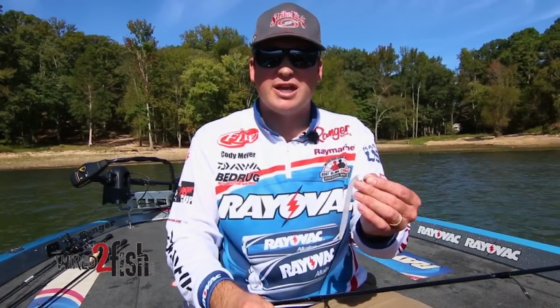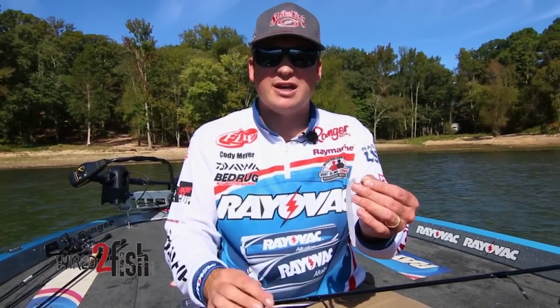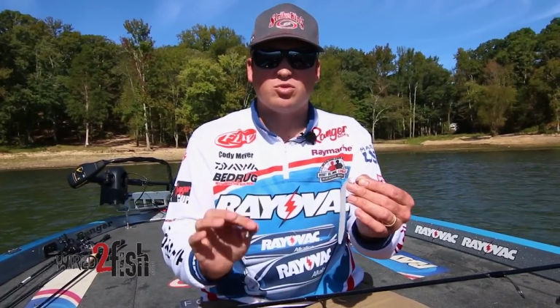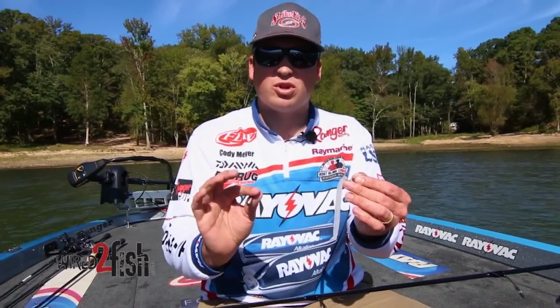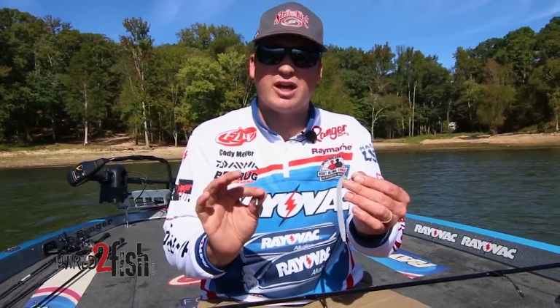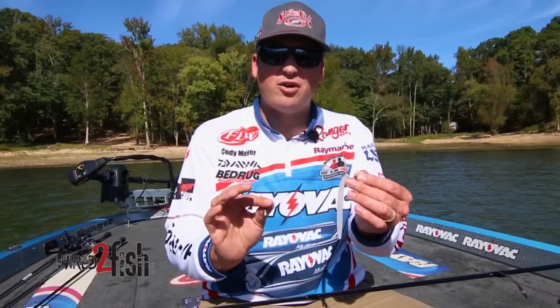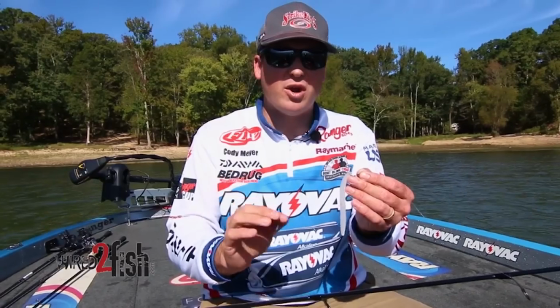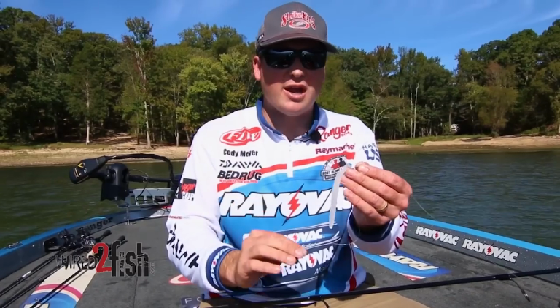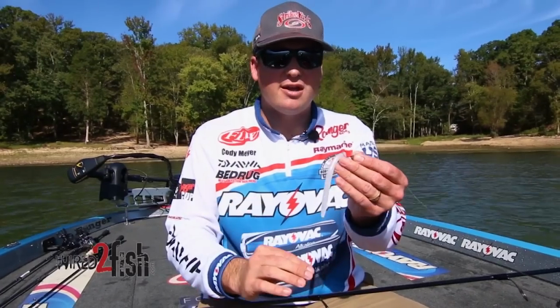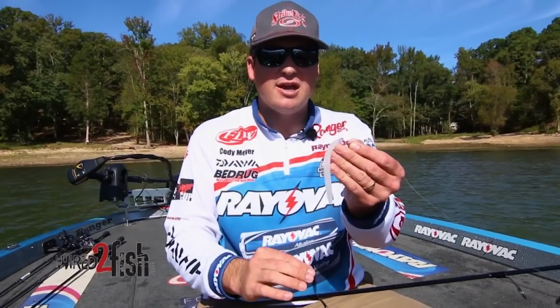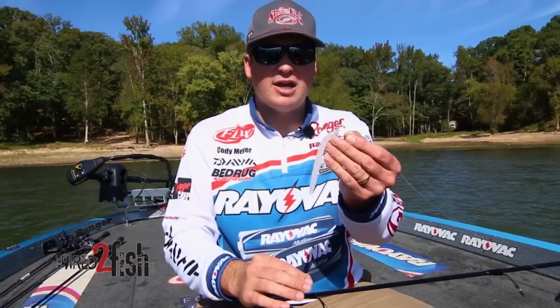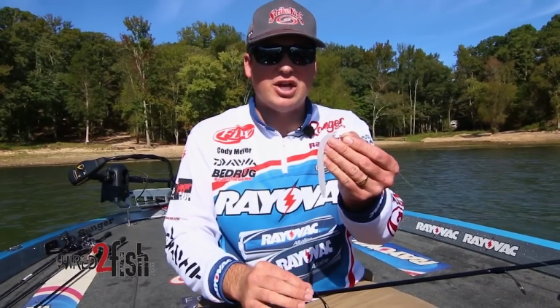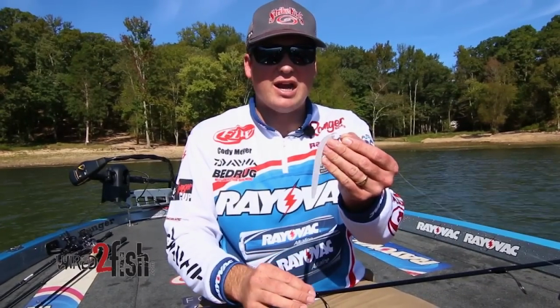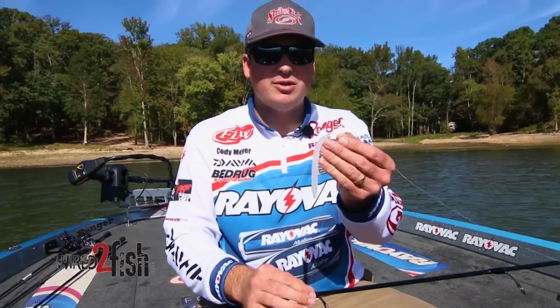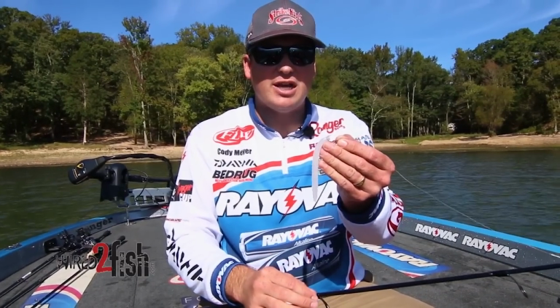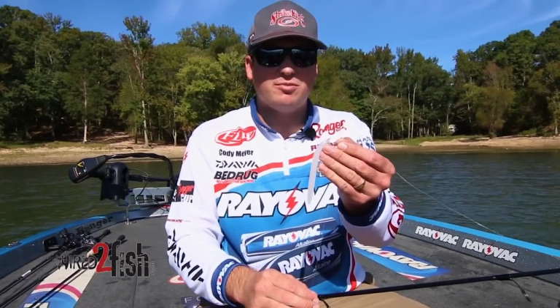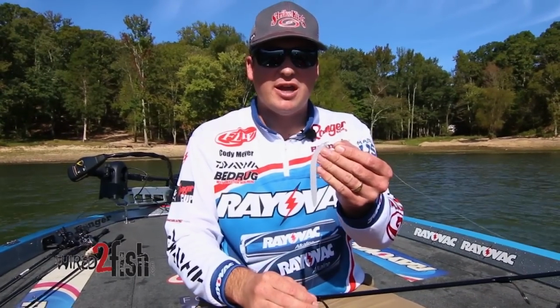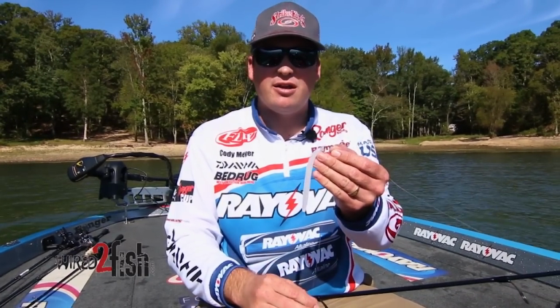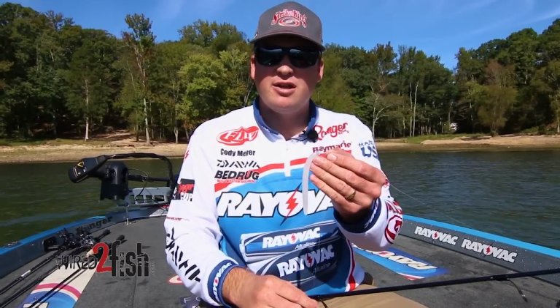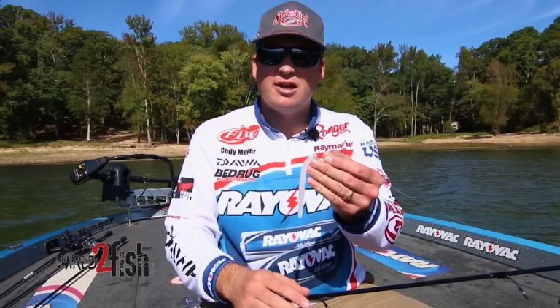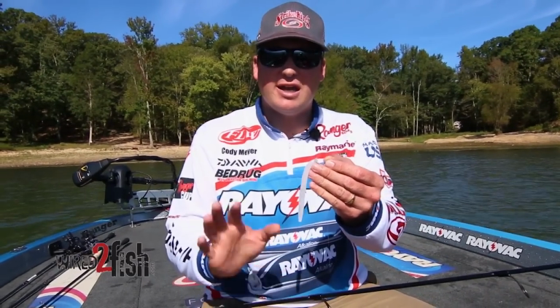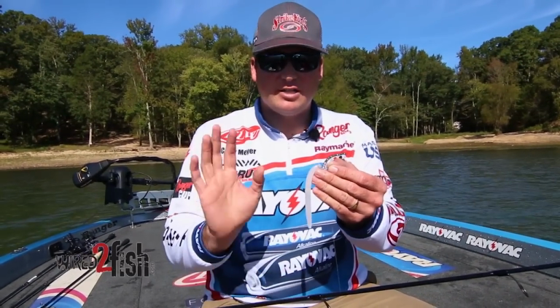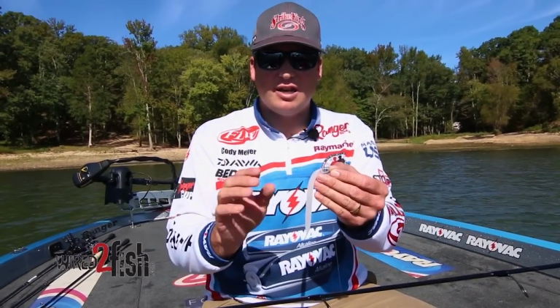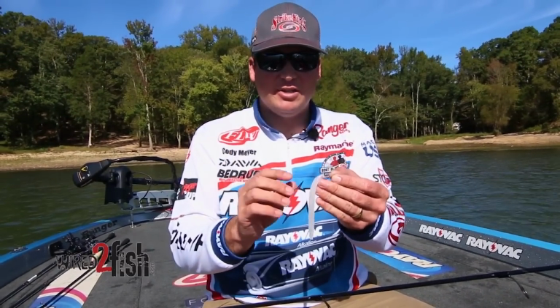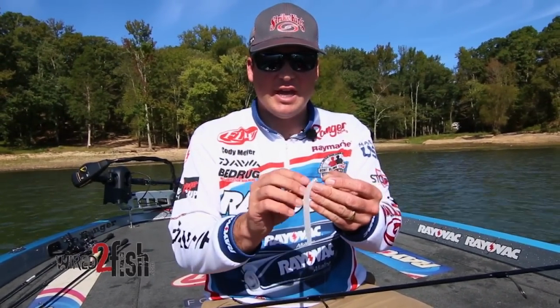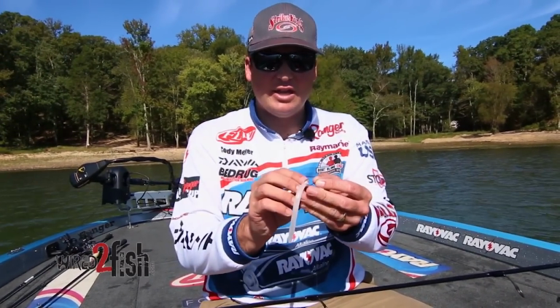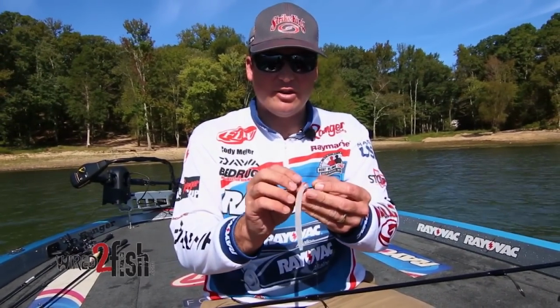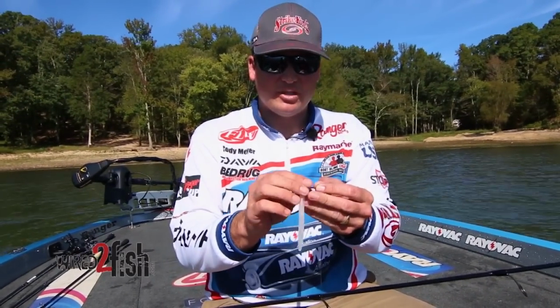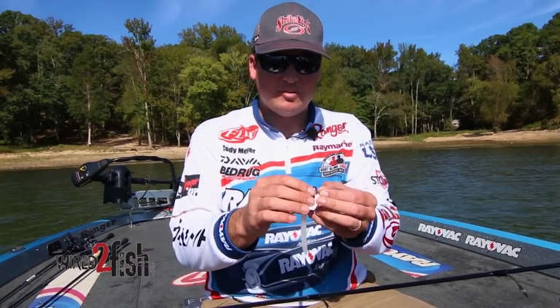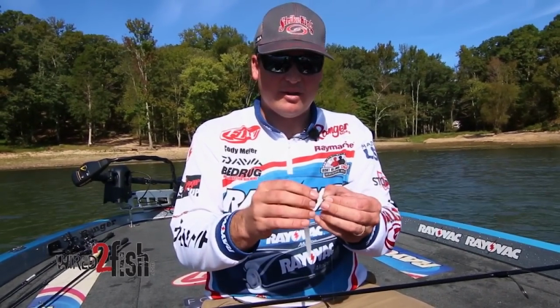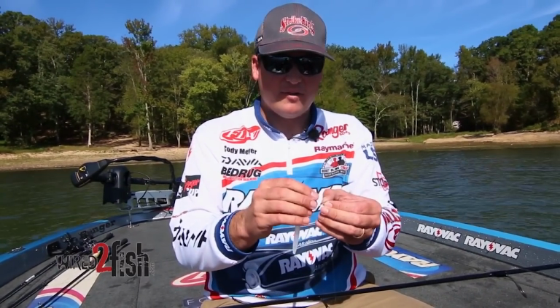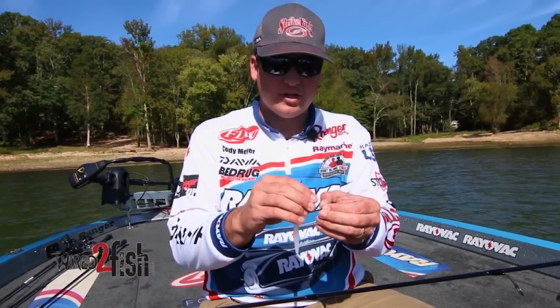Again, it's with the lighter weight, a shad imitation bait, and it's going to be deadly on the suspended fish.